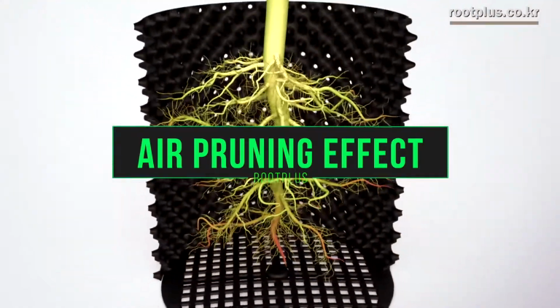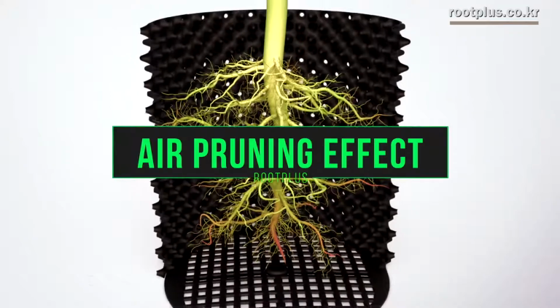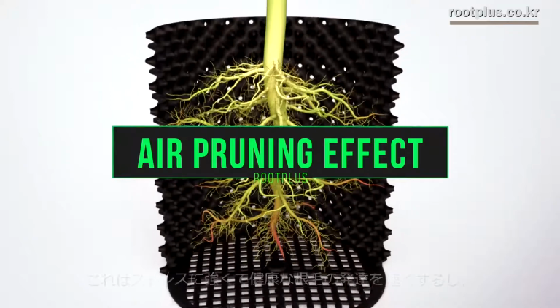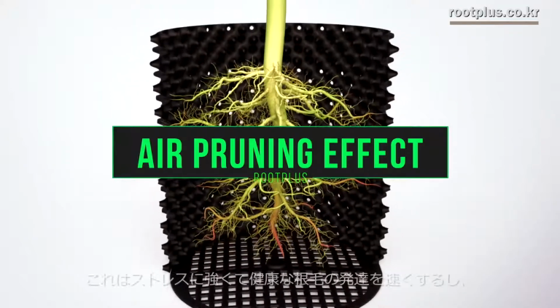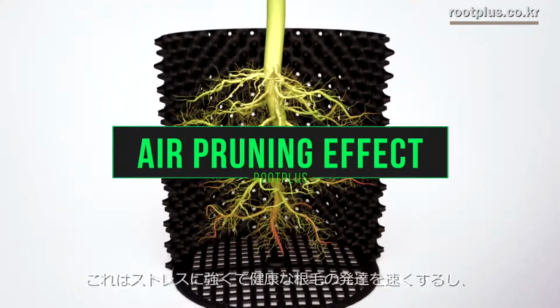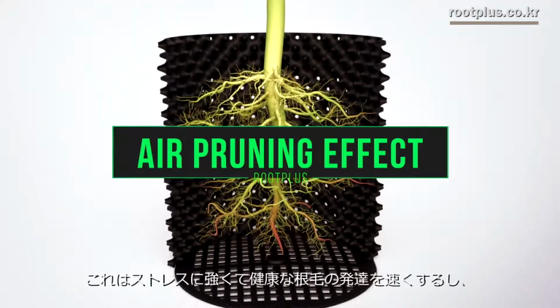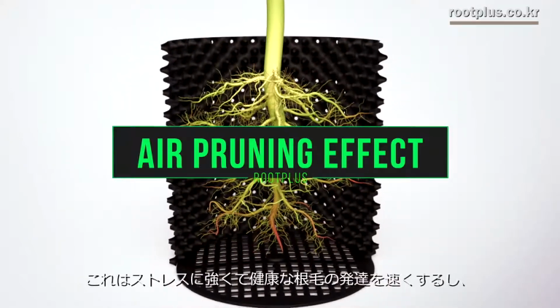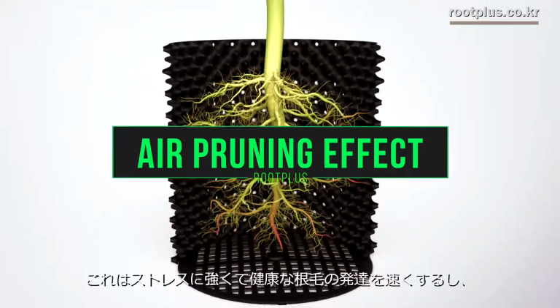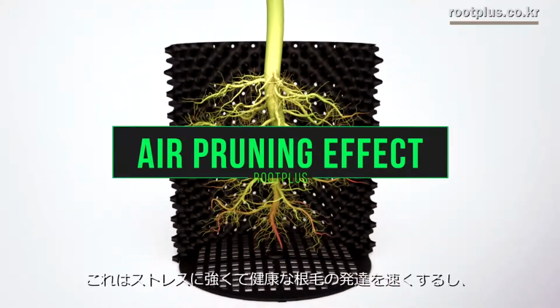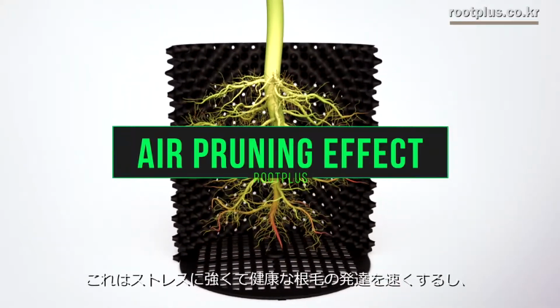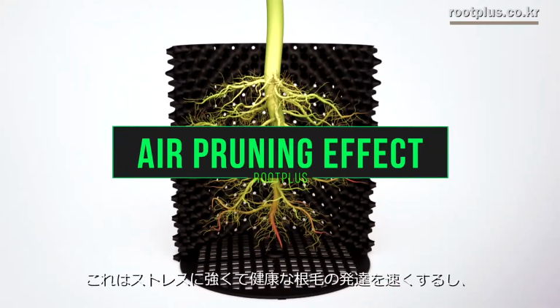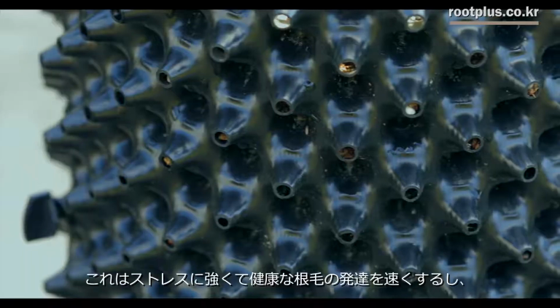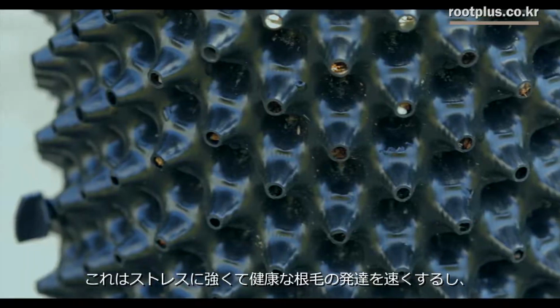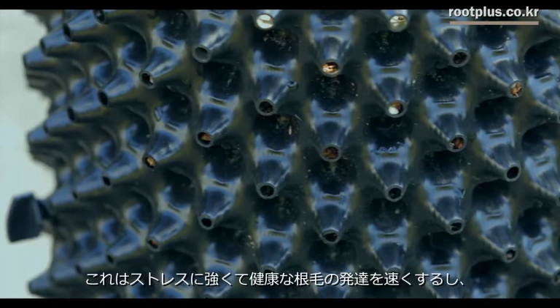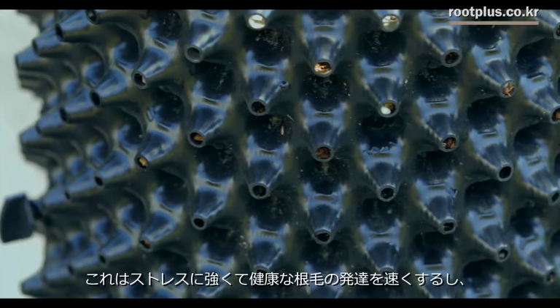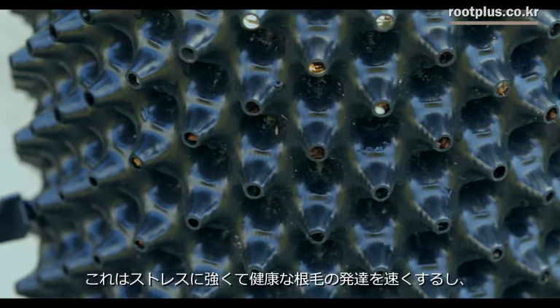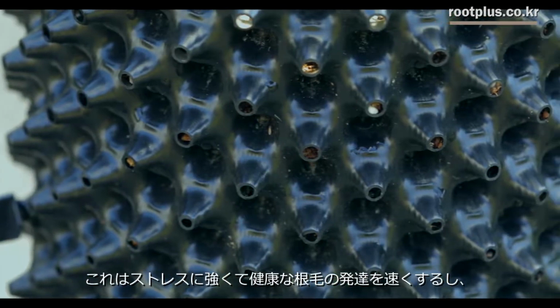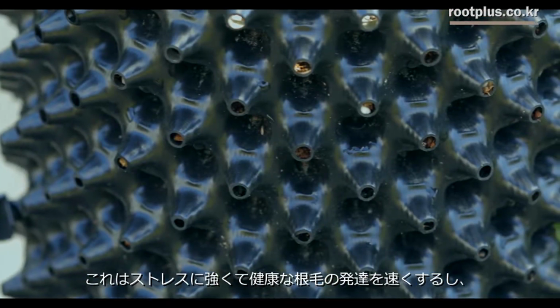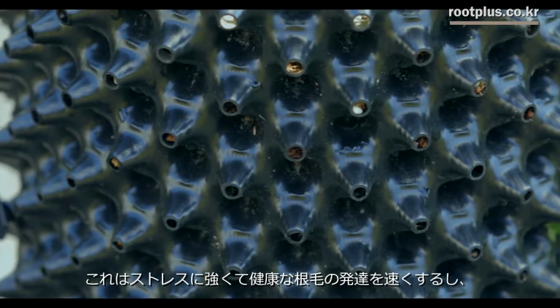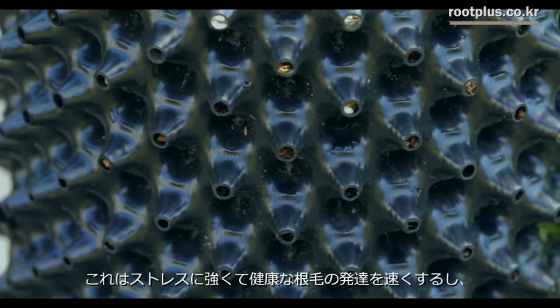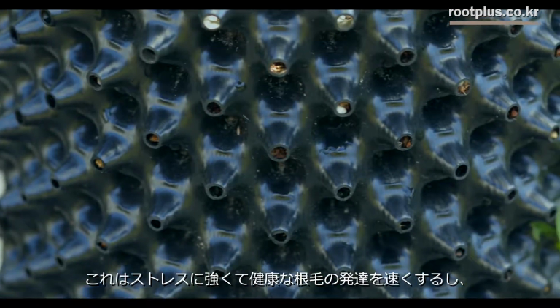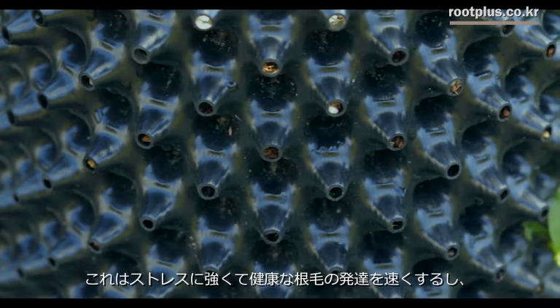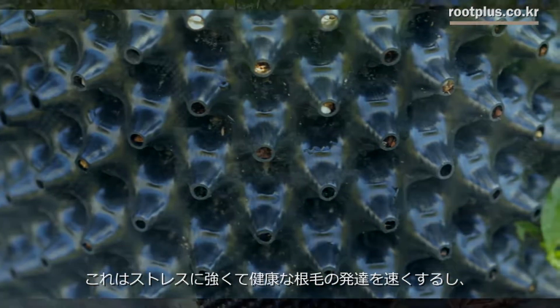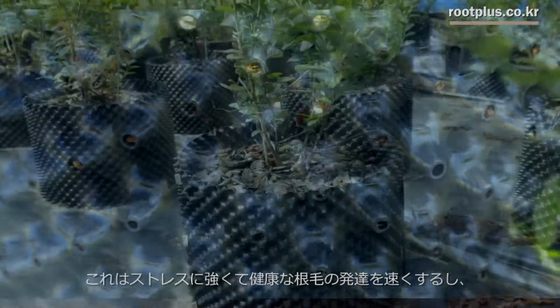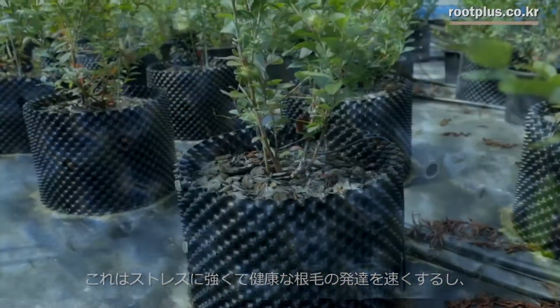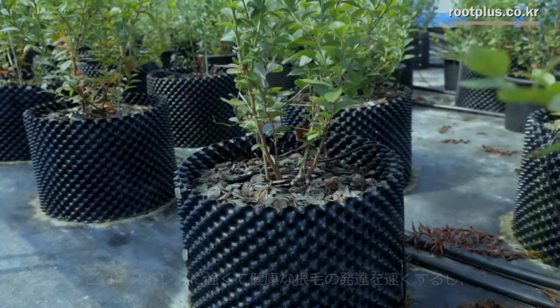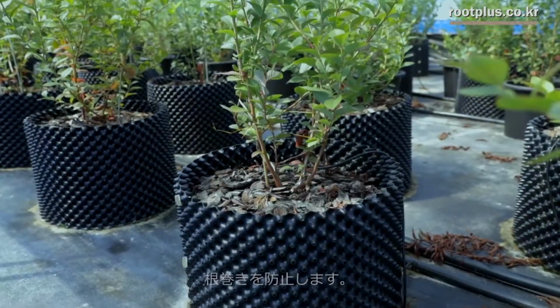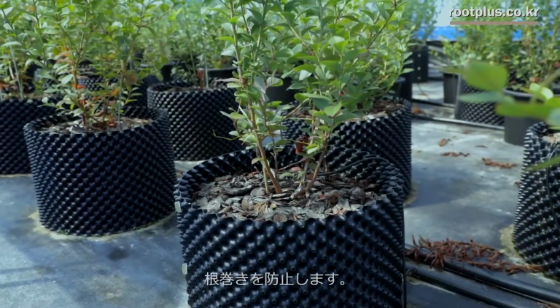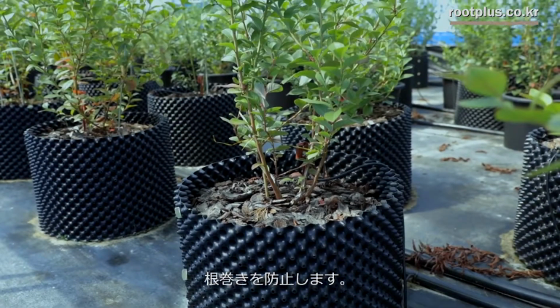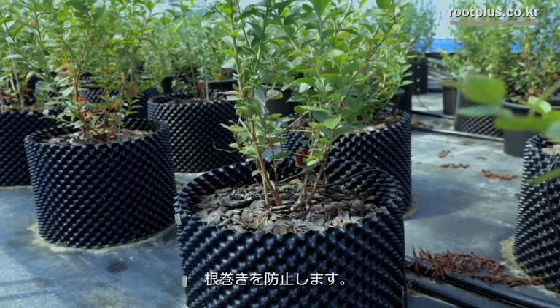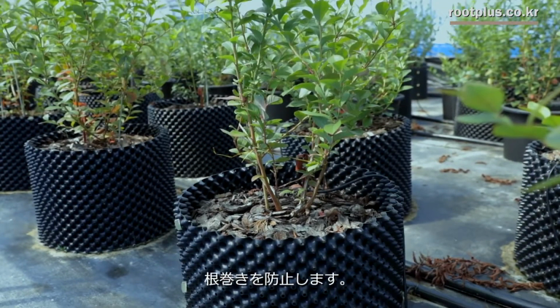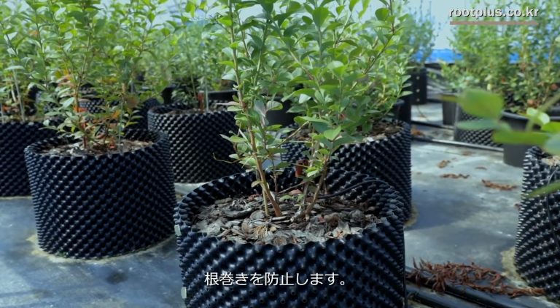This helps roots to bear stress and rapidly grow into root hairs, and also prevents roots from becoming rolled up.